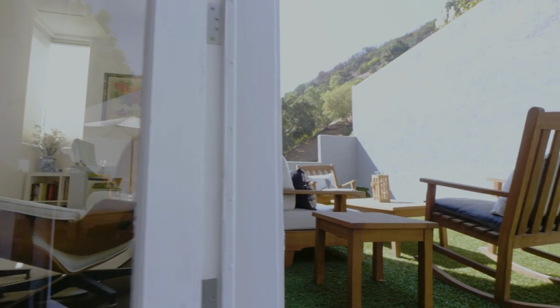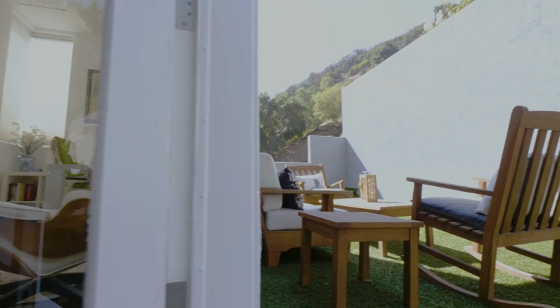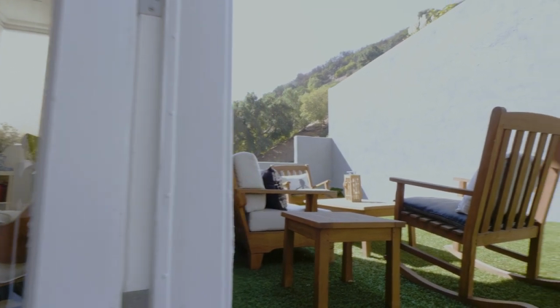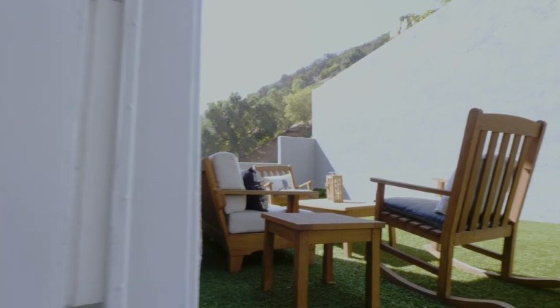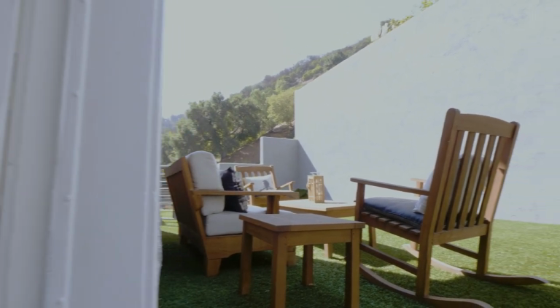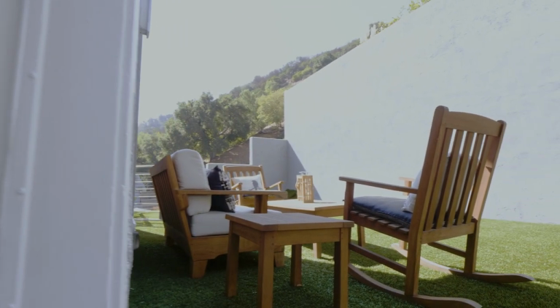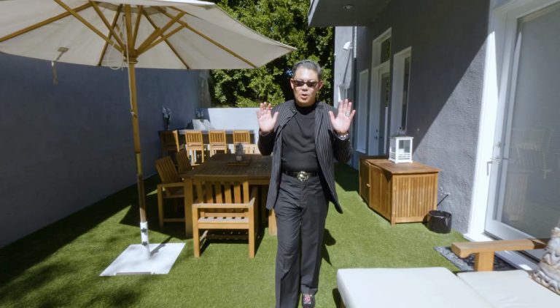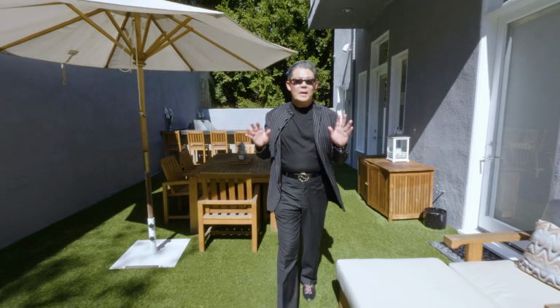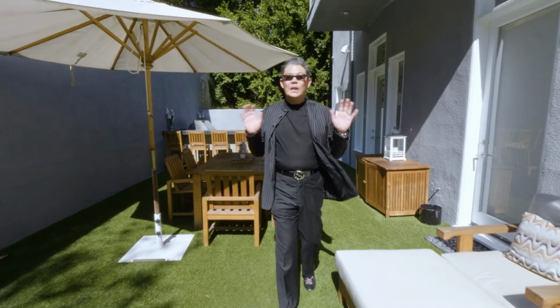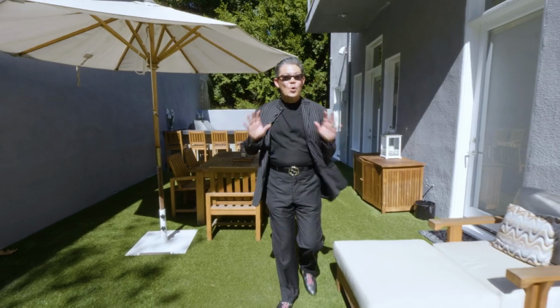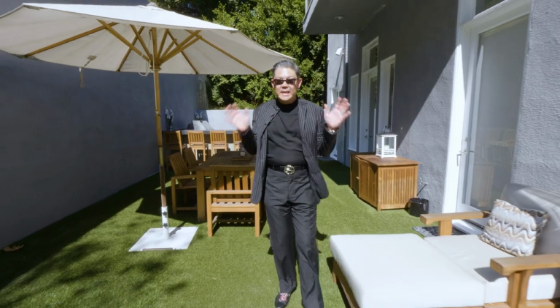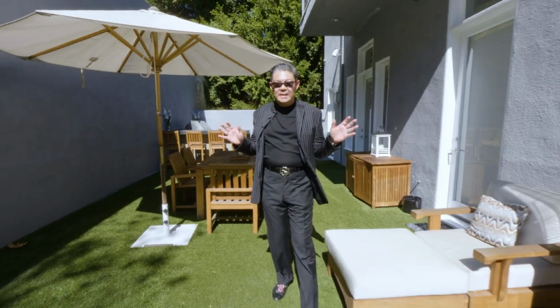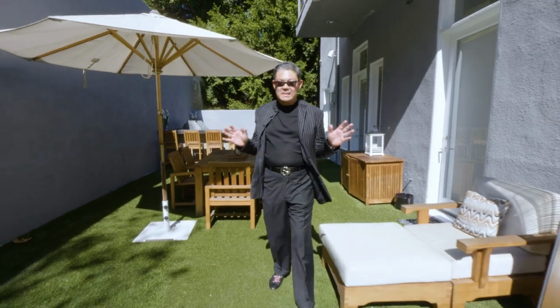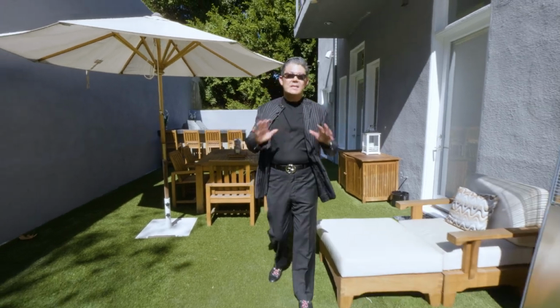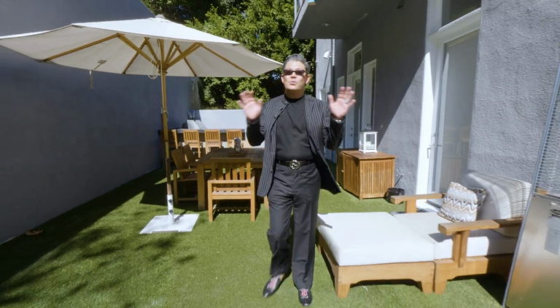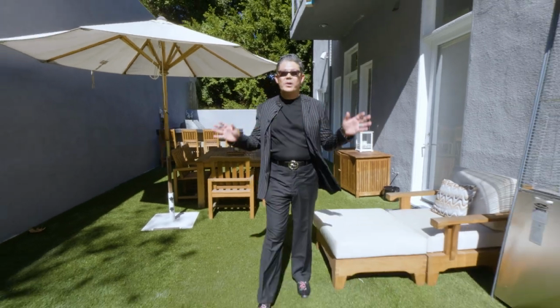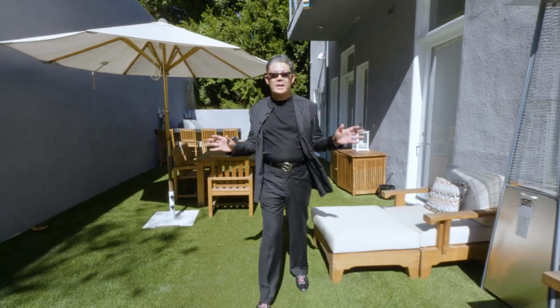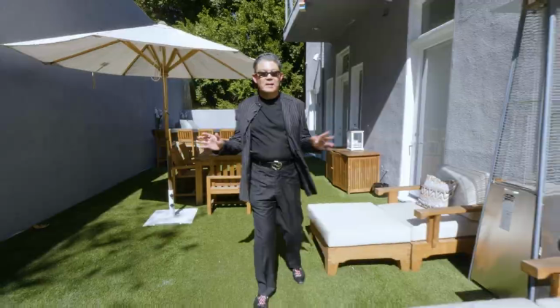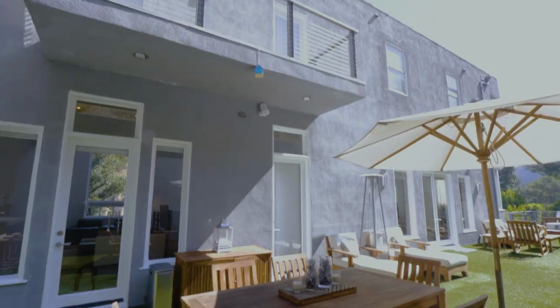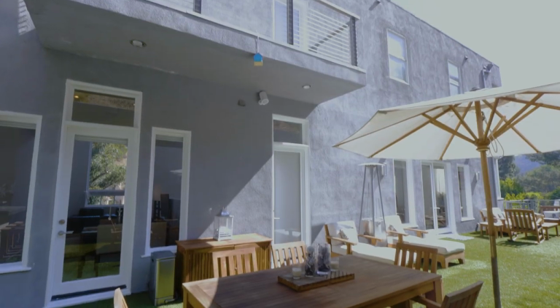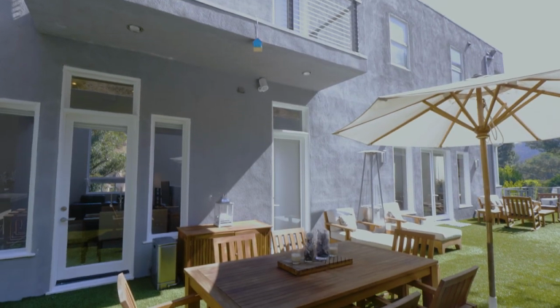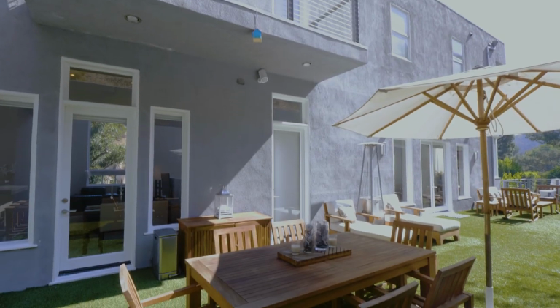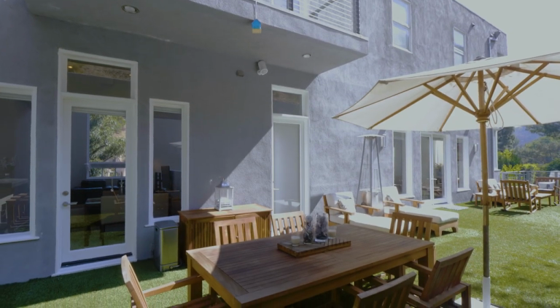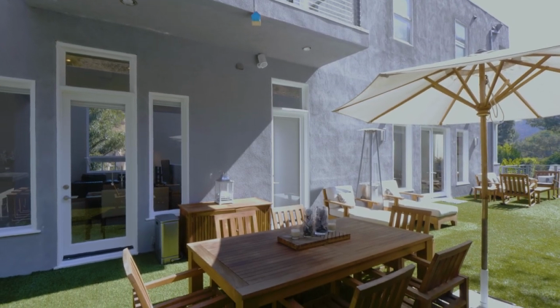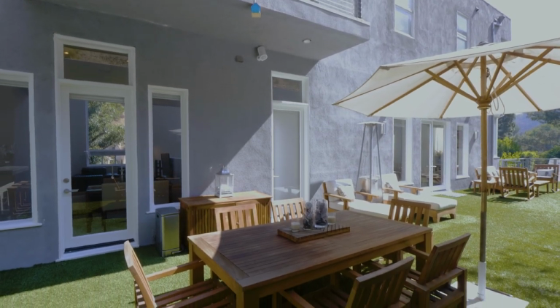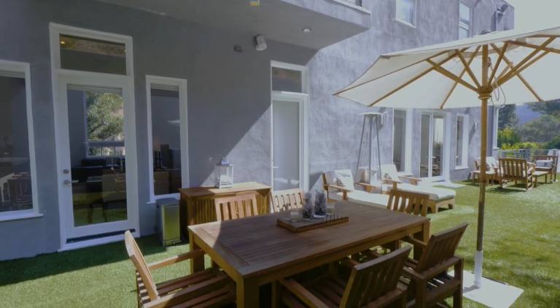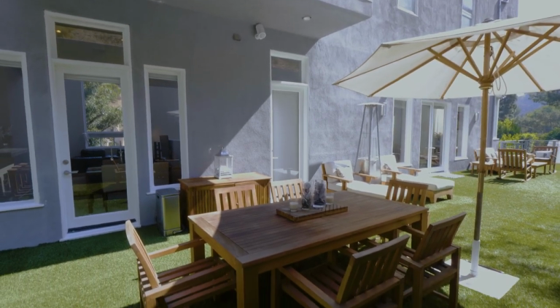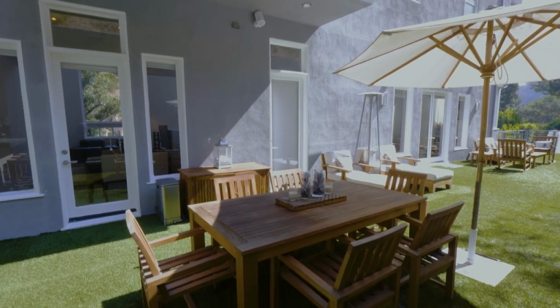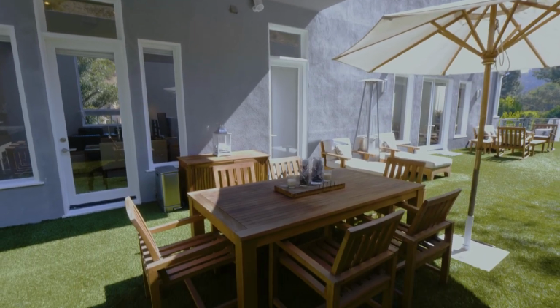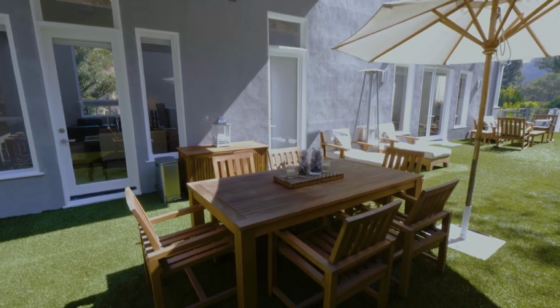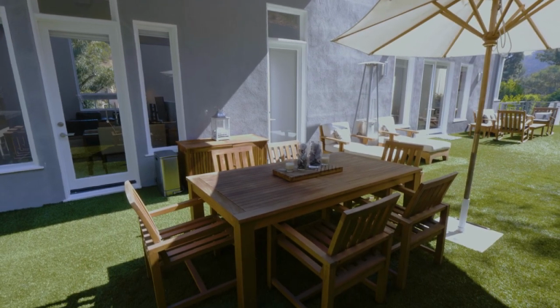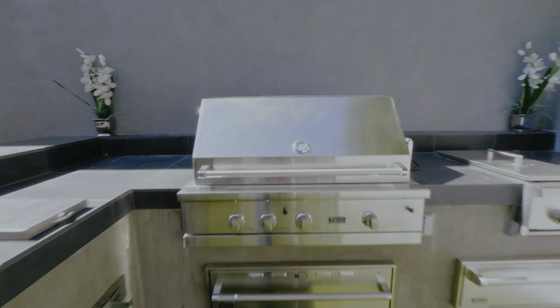This backyard space is all about low maintenance — nothing to worry about, easy. You've got everything you need, including the outdoor barbecue.